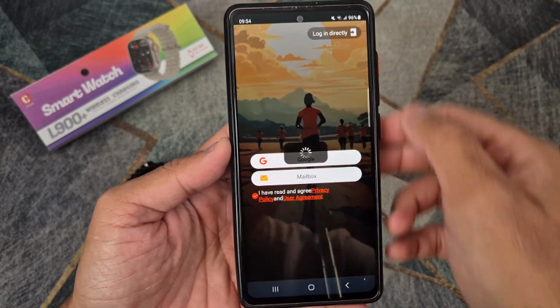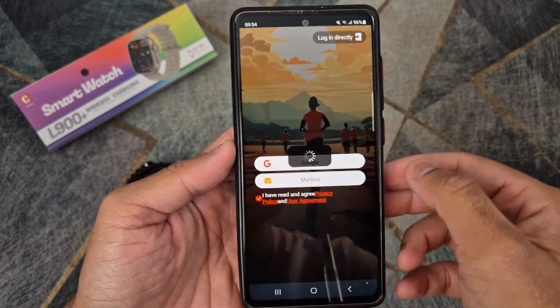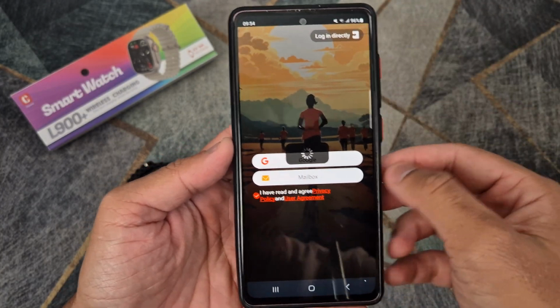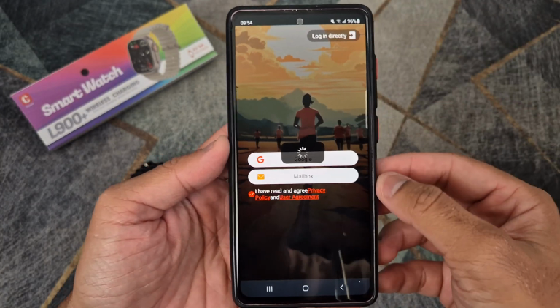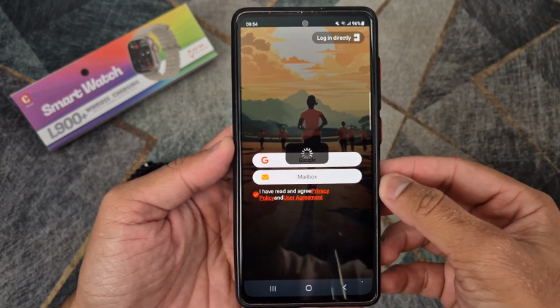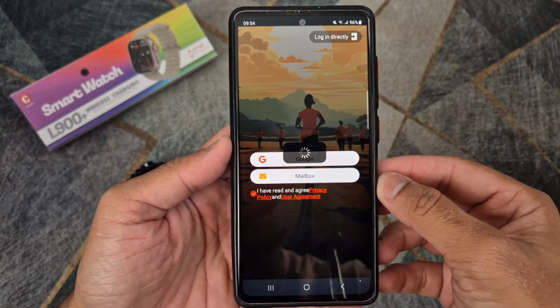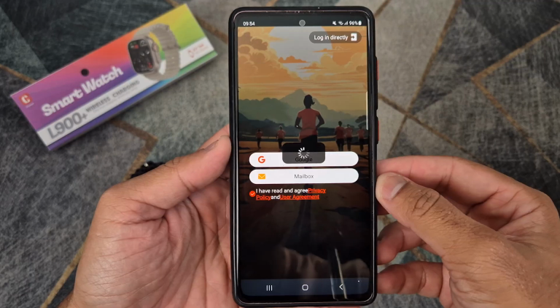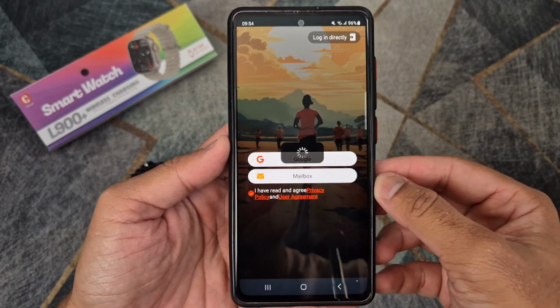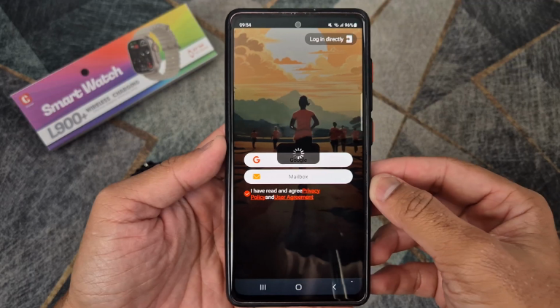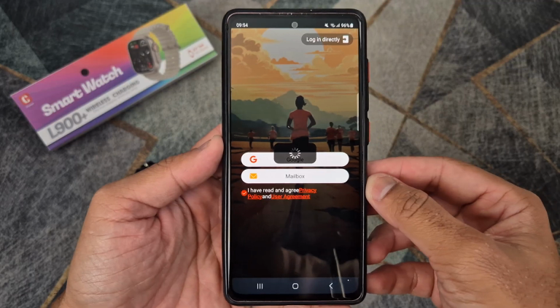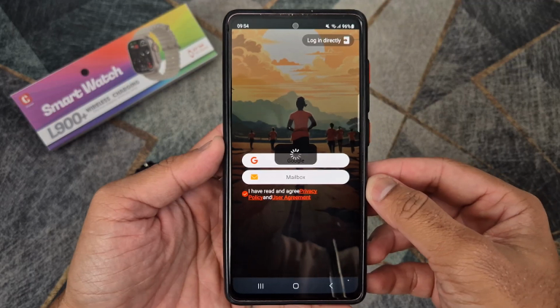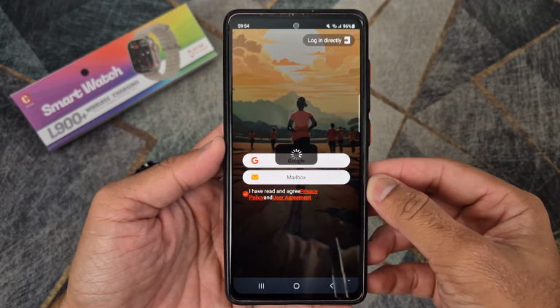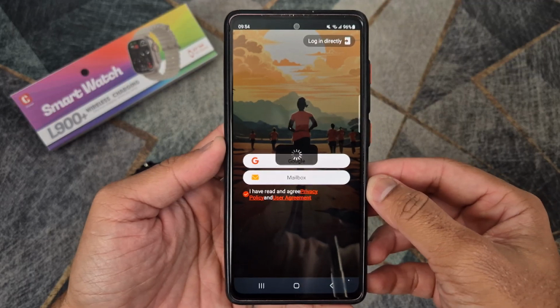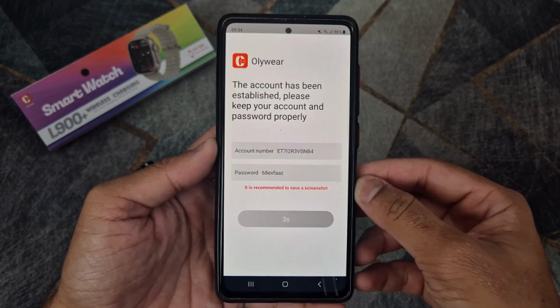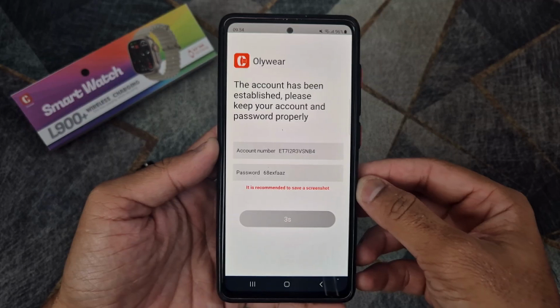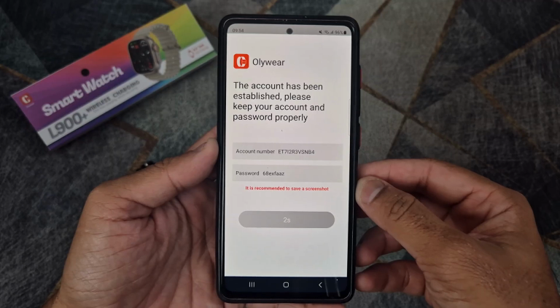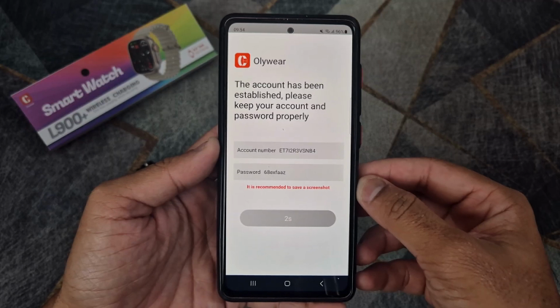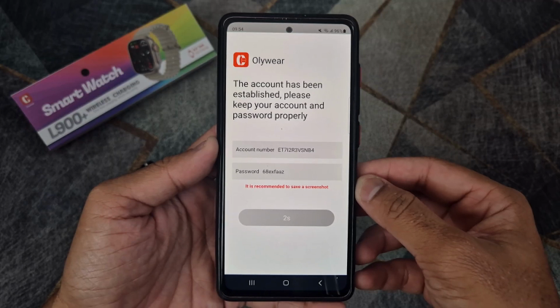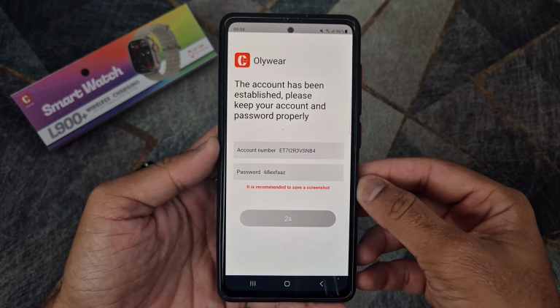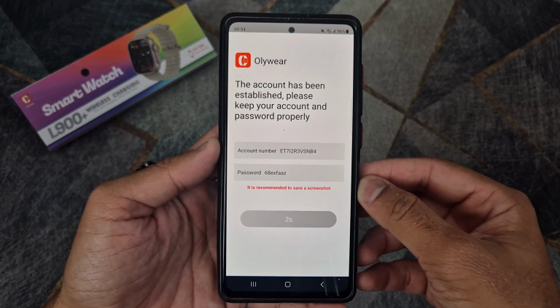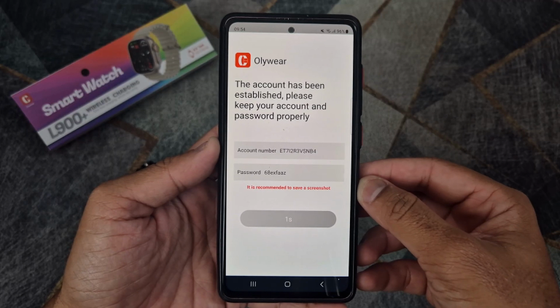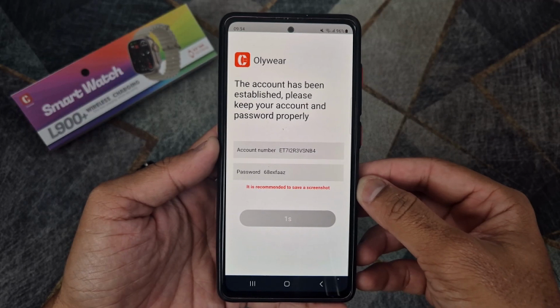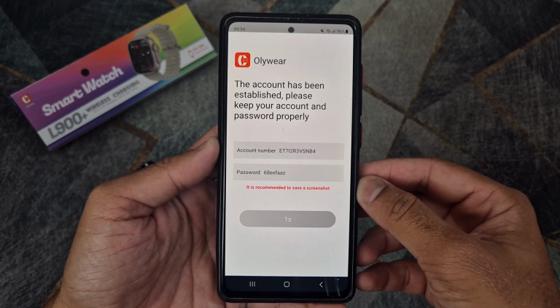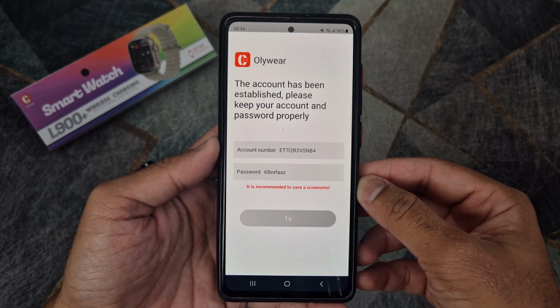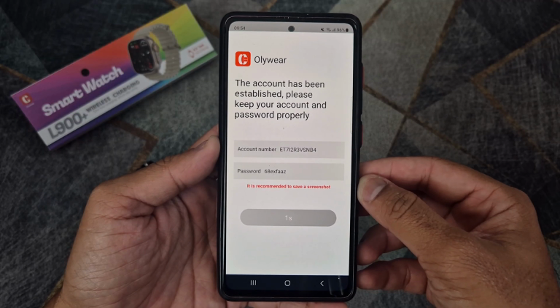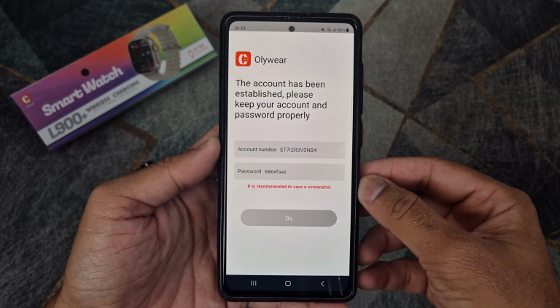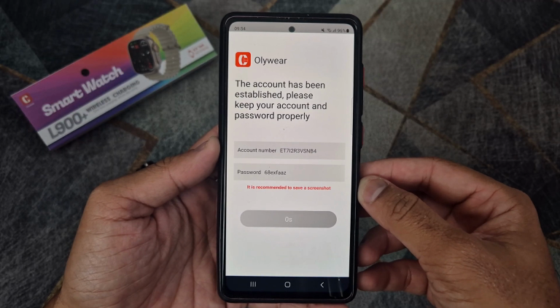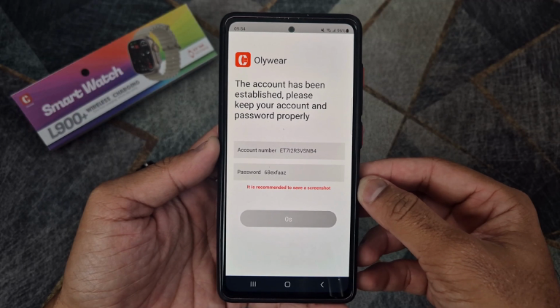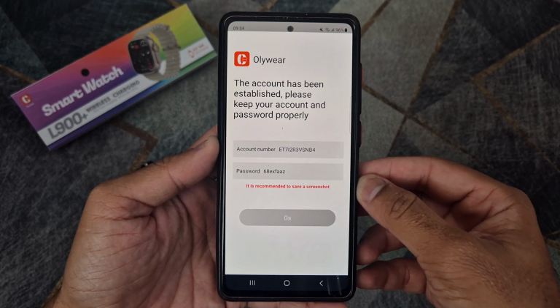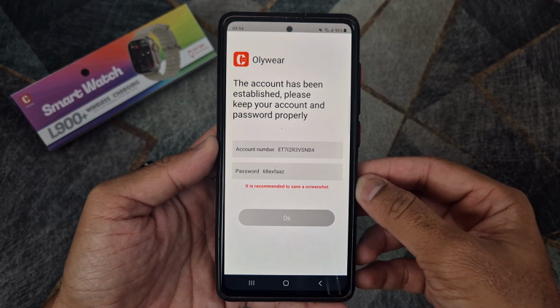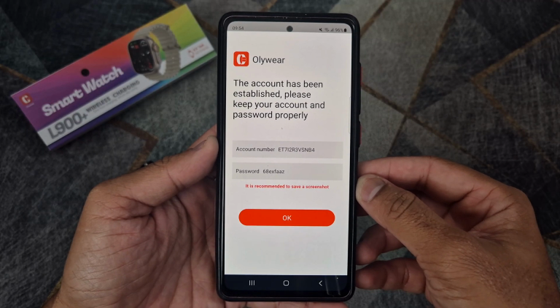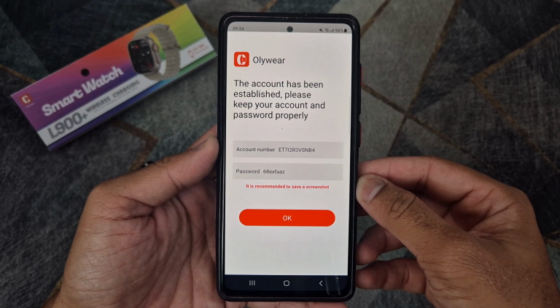Once connected, the time and calendar will update automatically on the smartwatch.